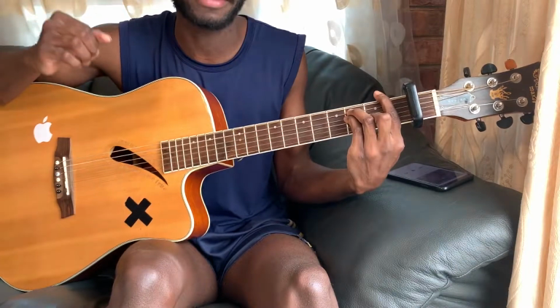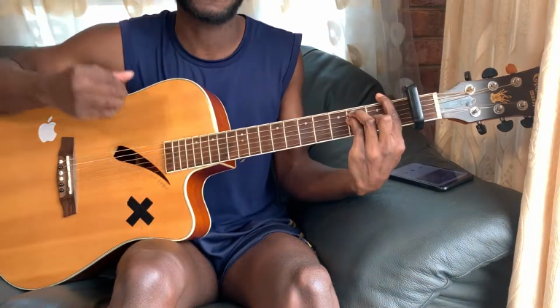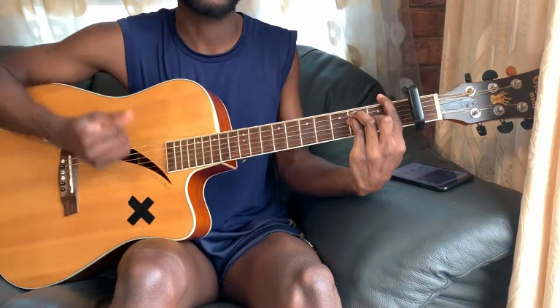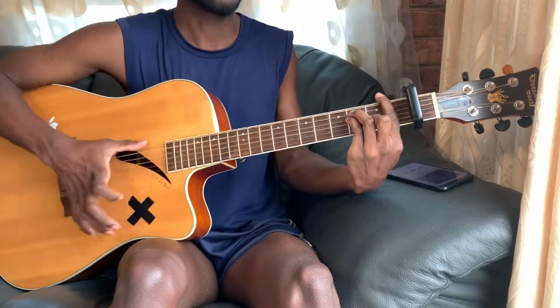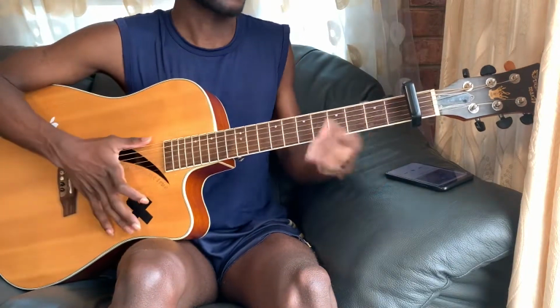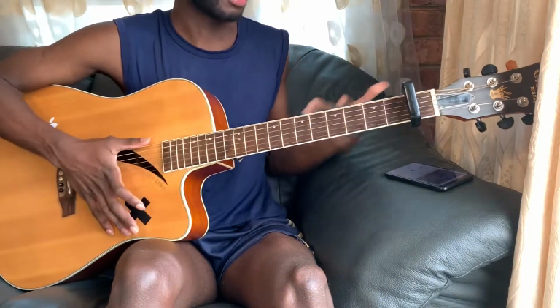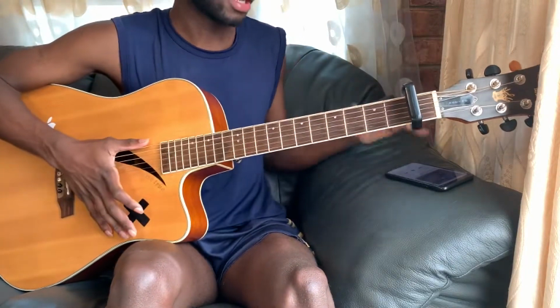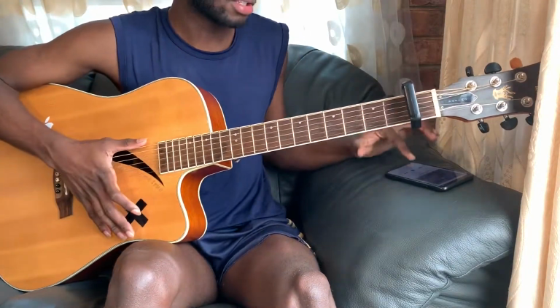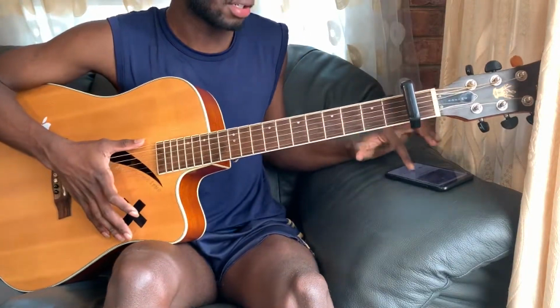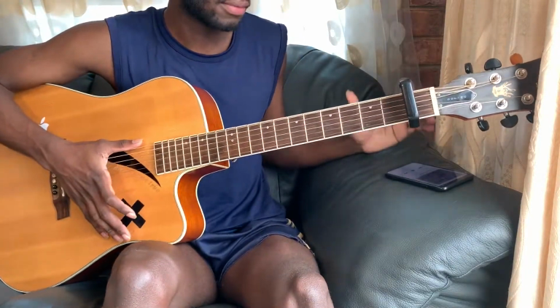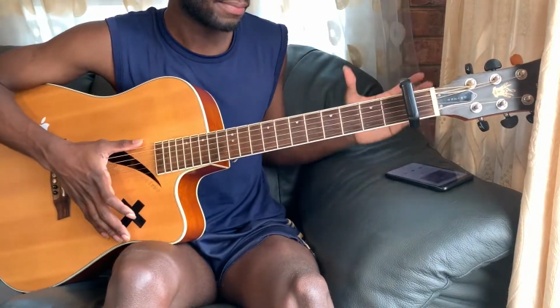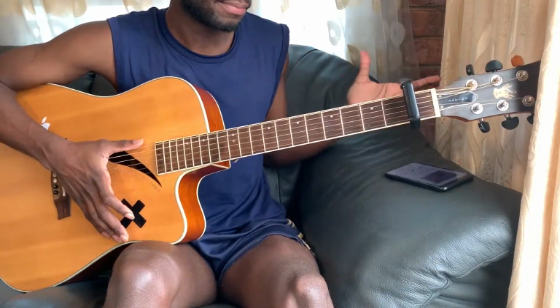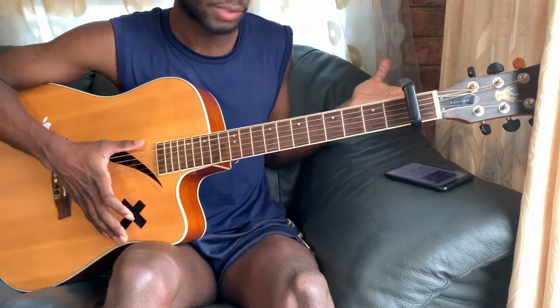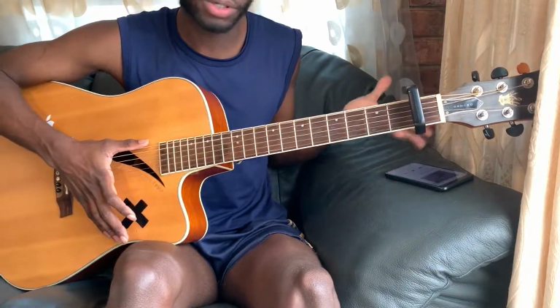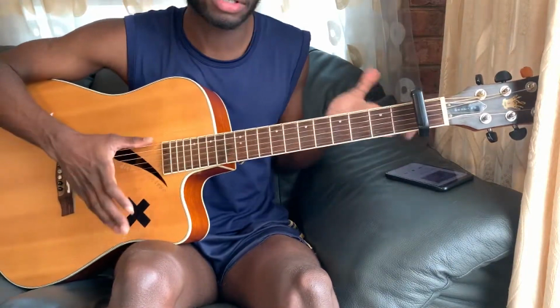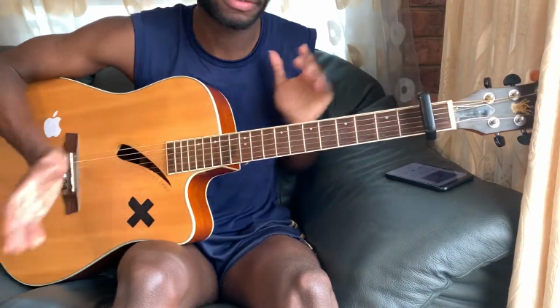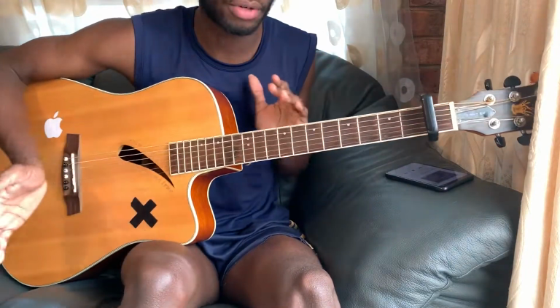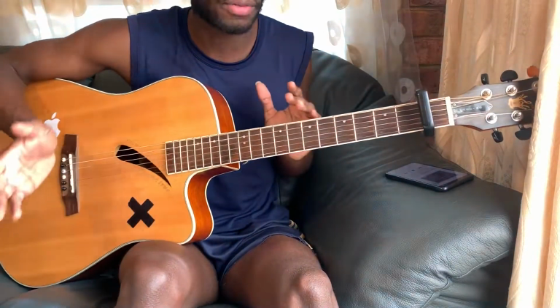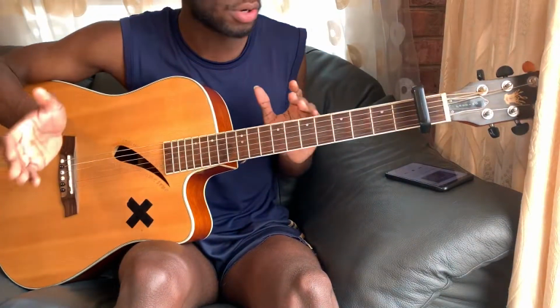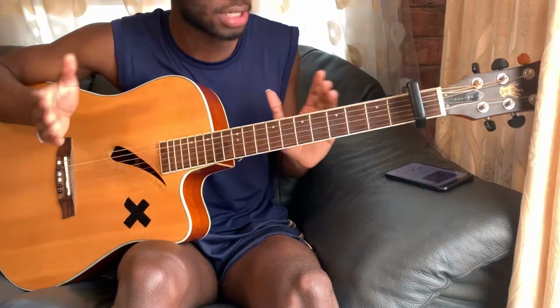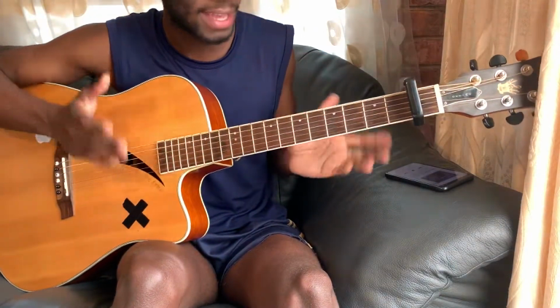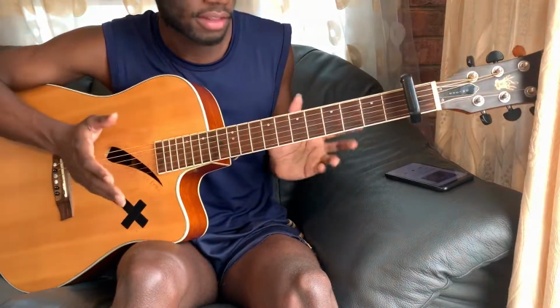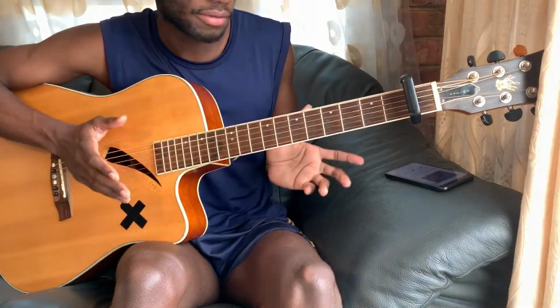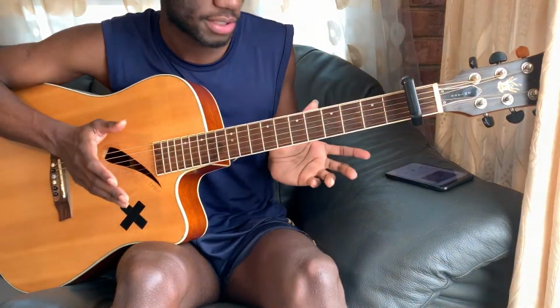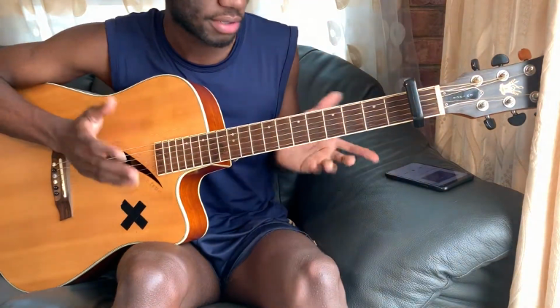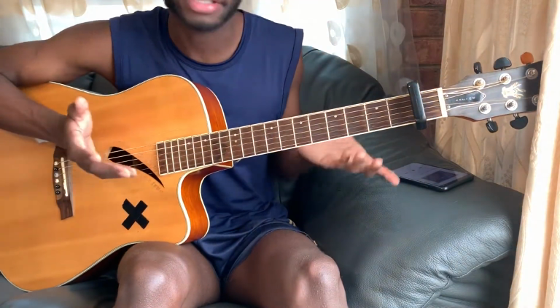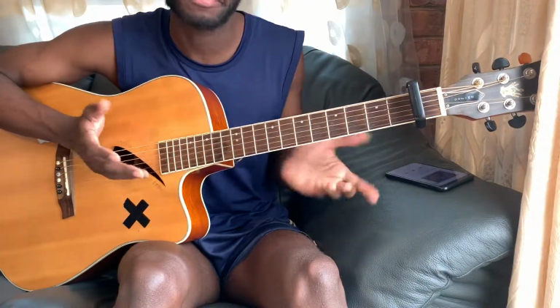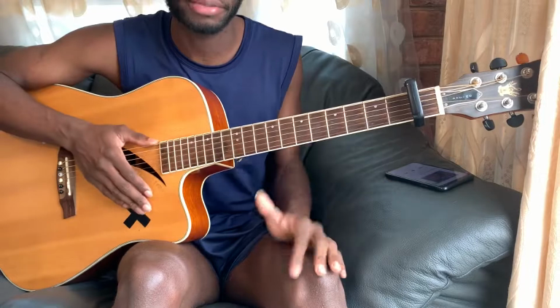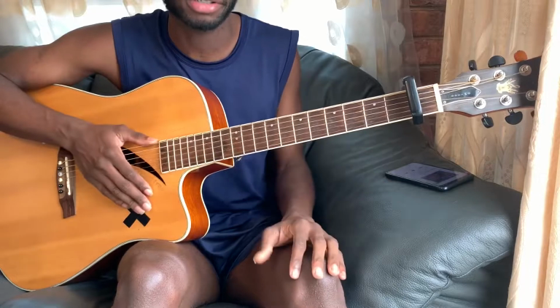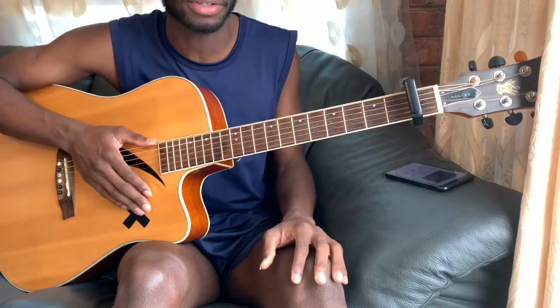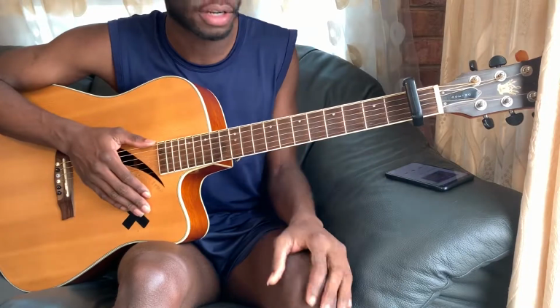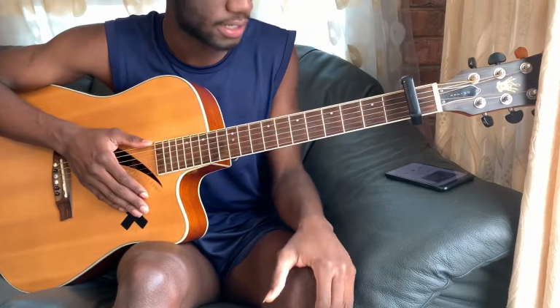That's the chords to the chorus and the verse, so that's pretty much the whole song, guys.